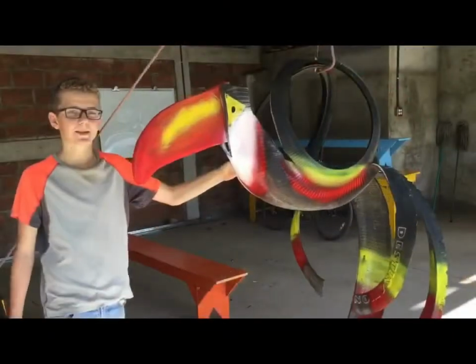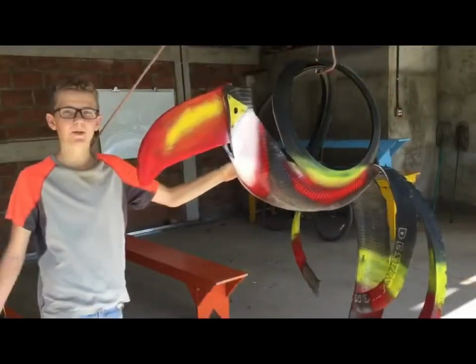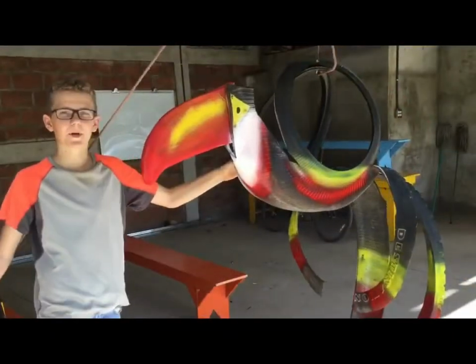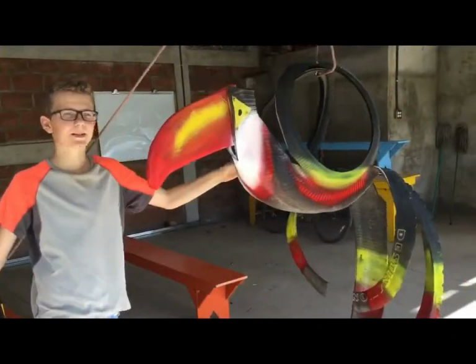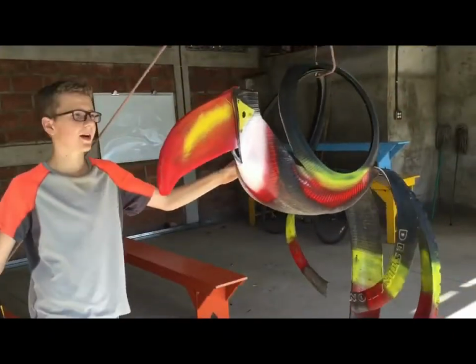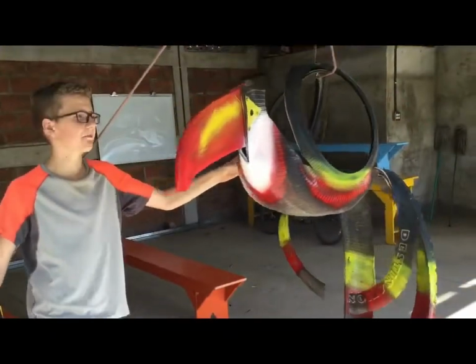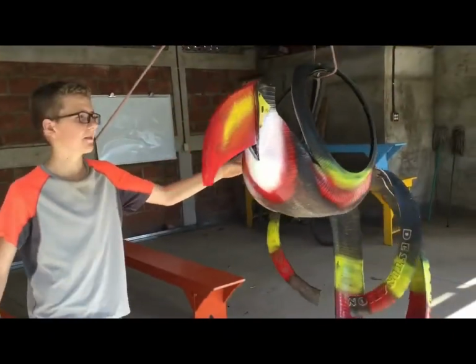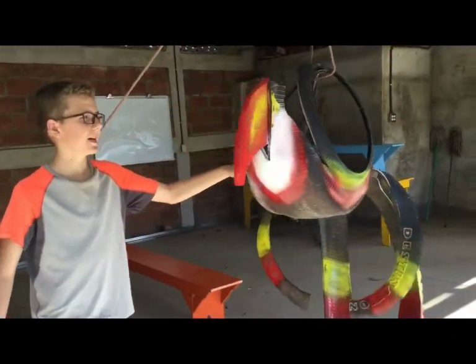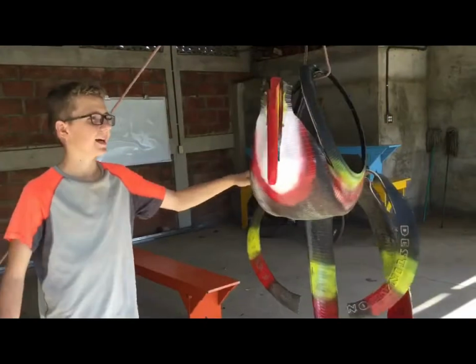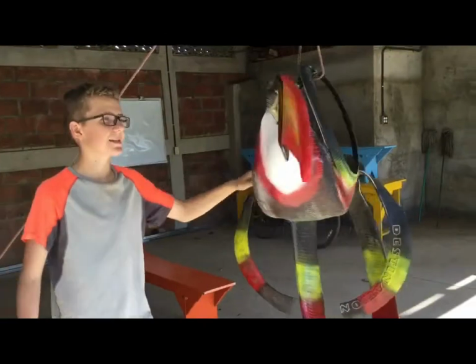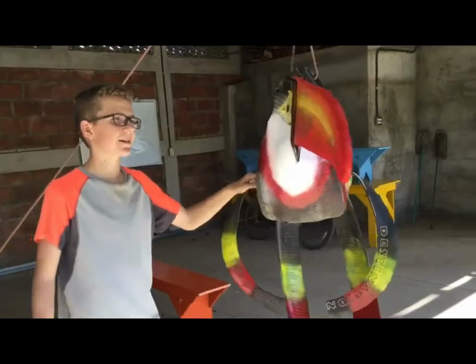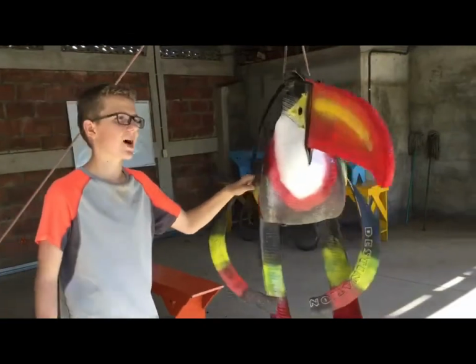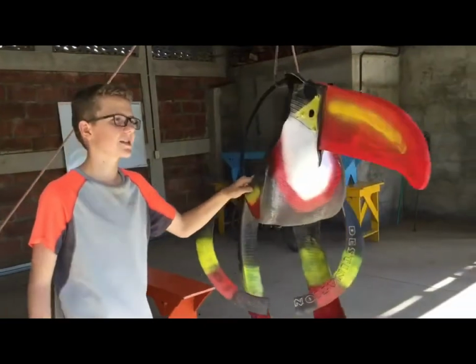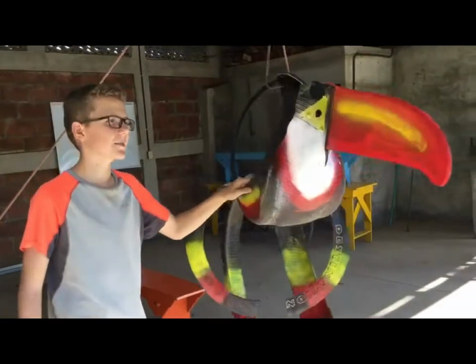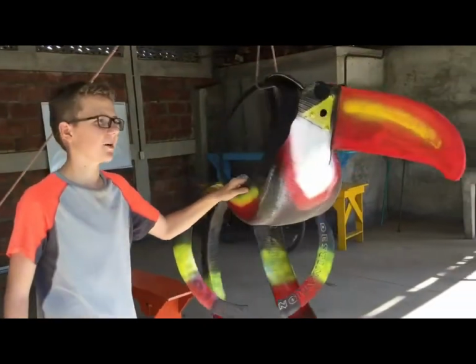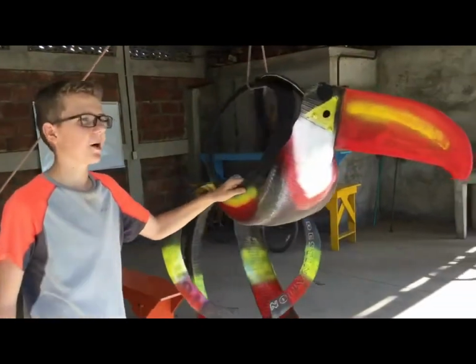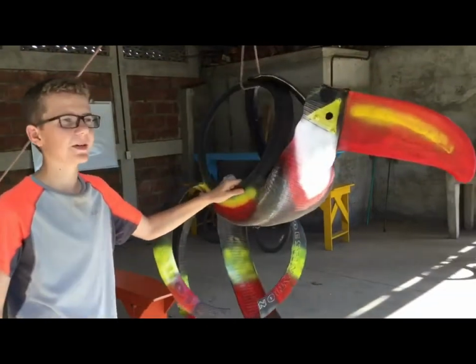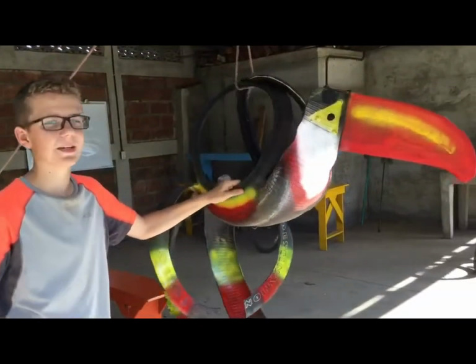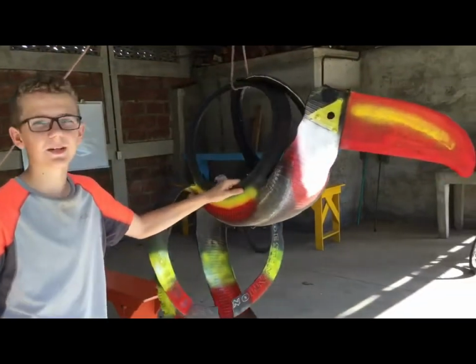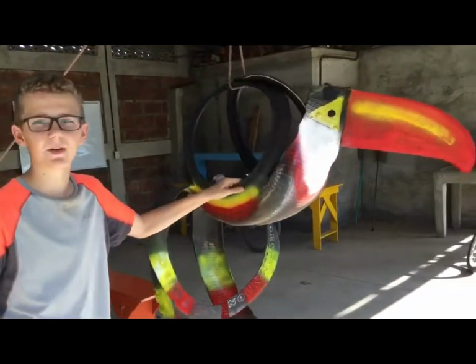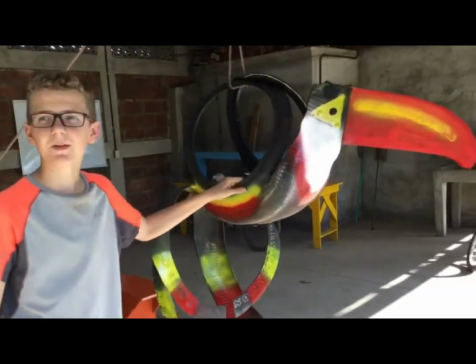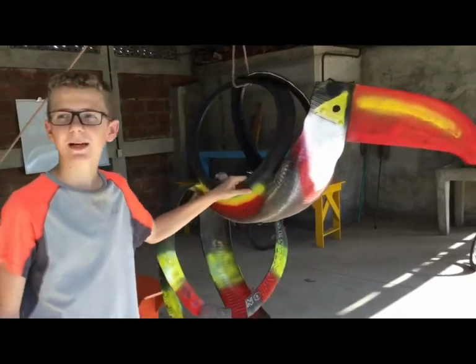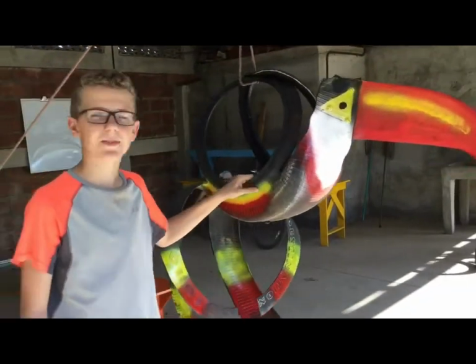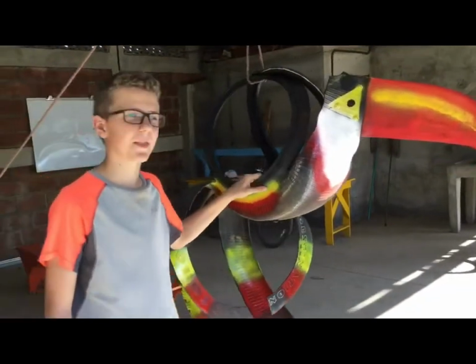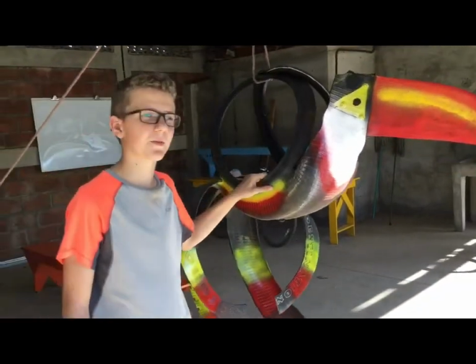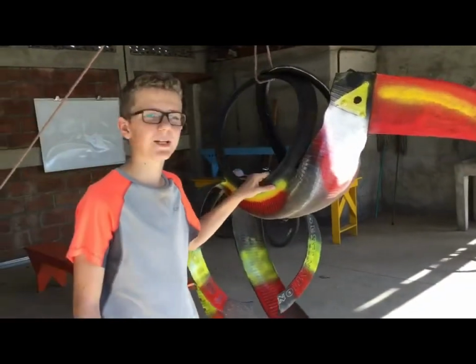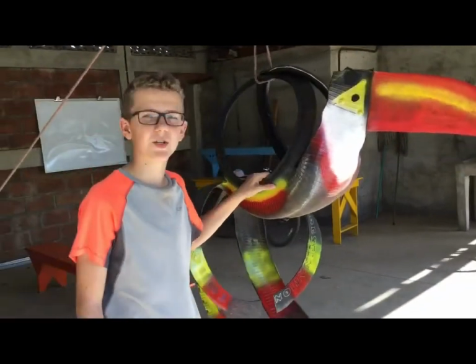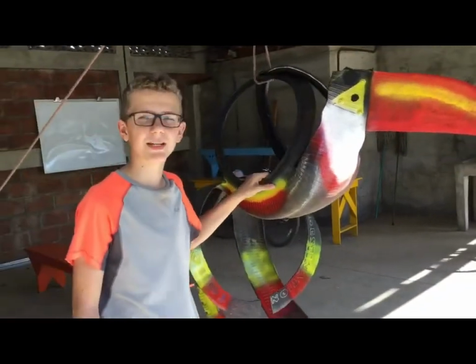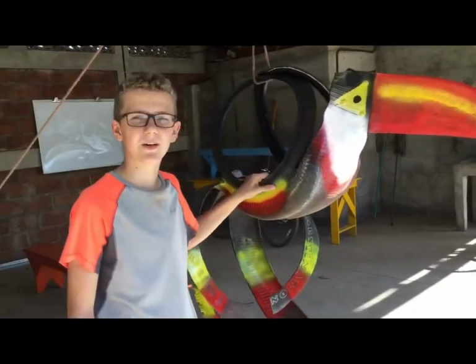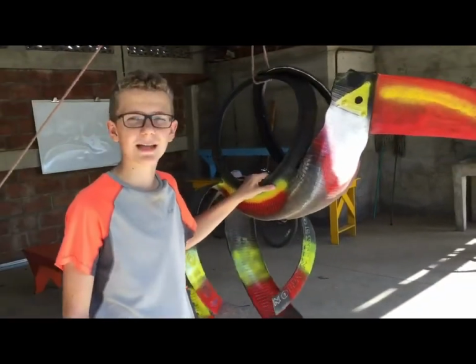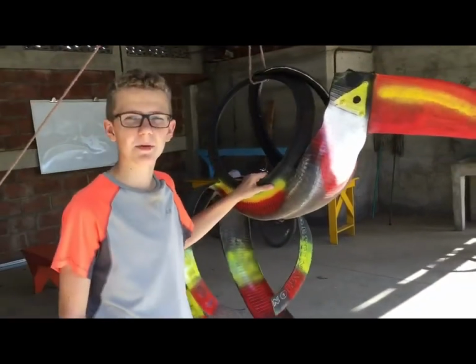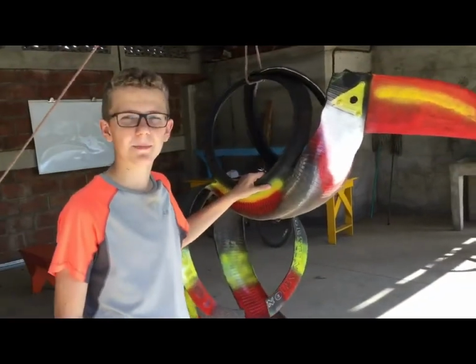So the bird's done, he's looking awesome, now all we need to do is find the right tree to go hang him up.